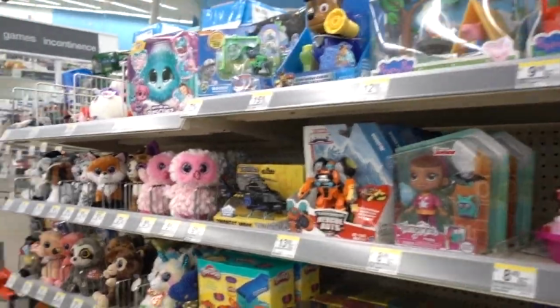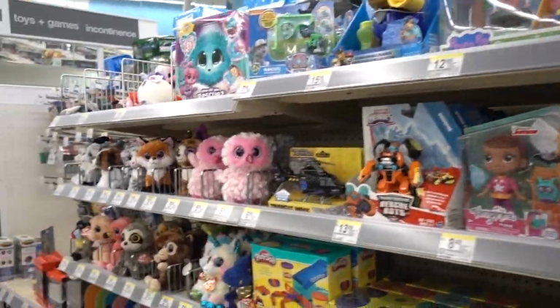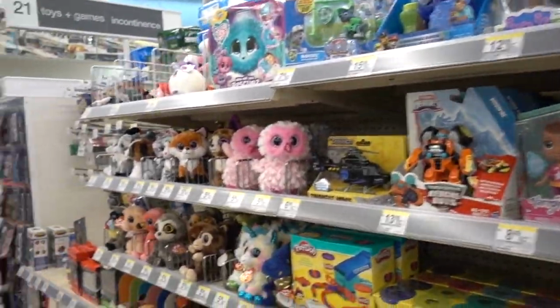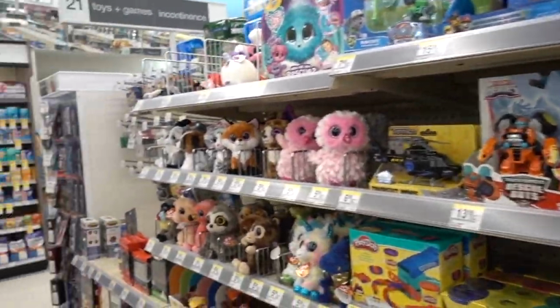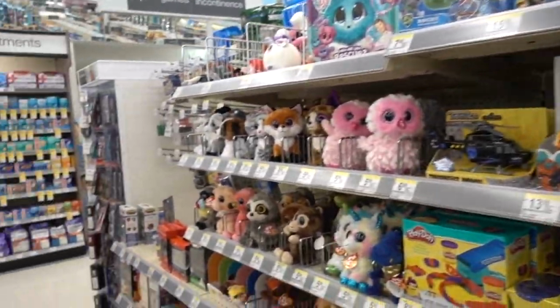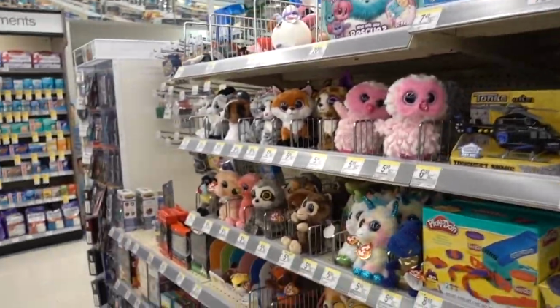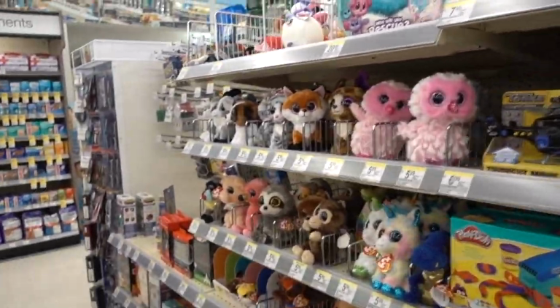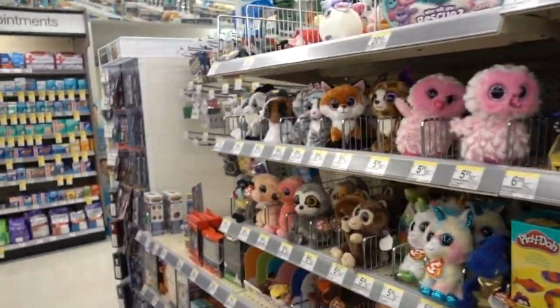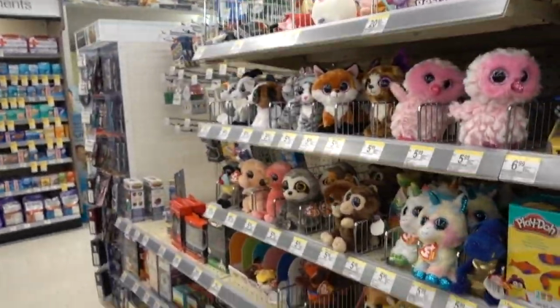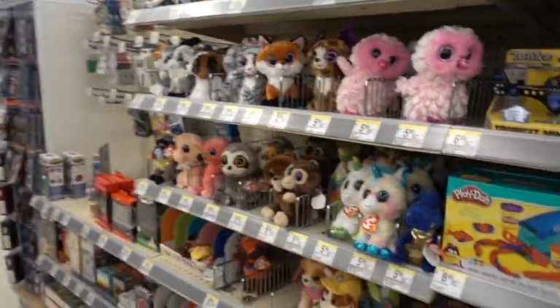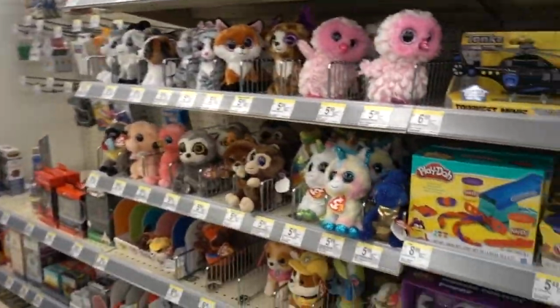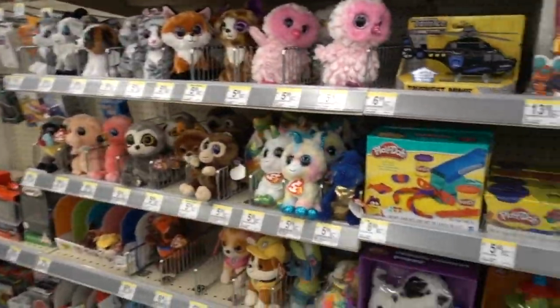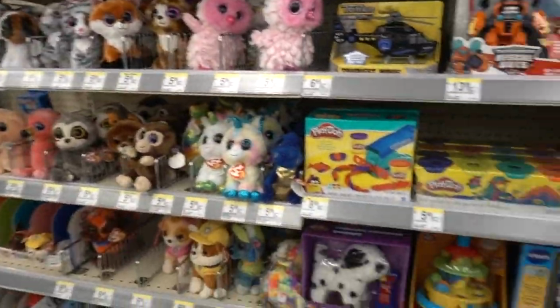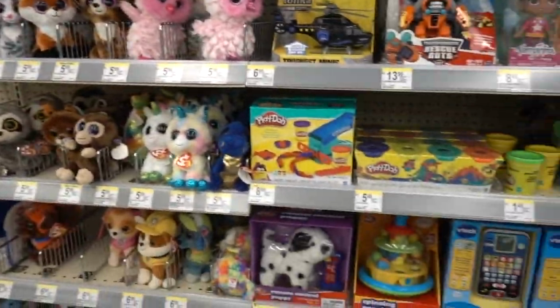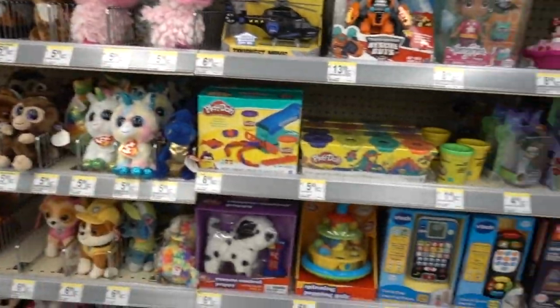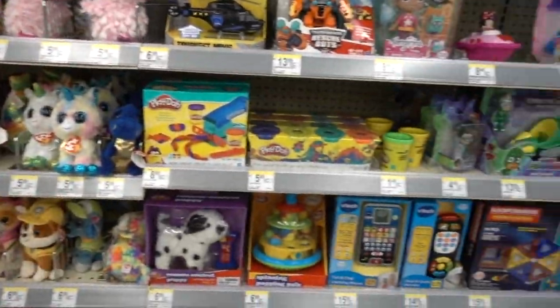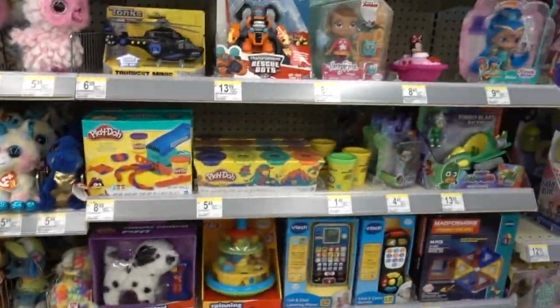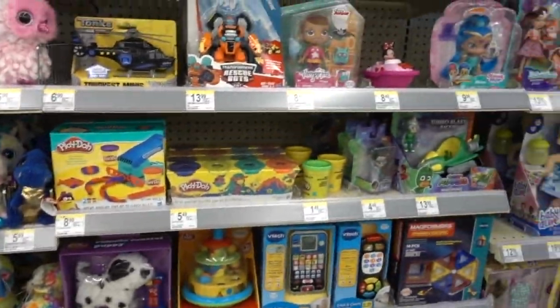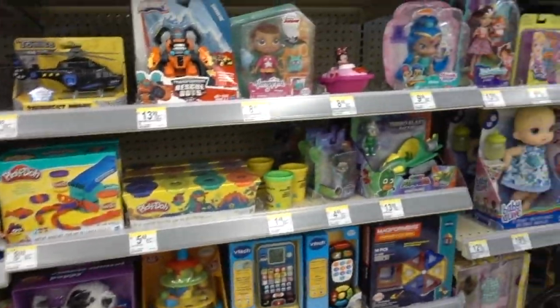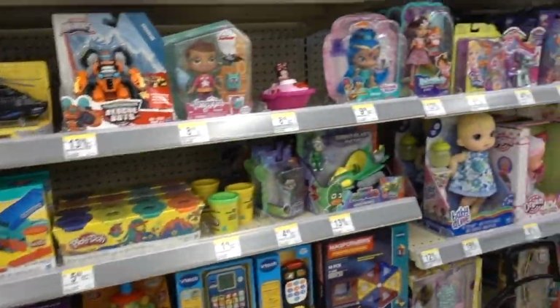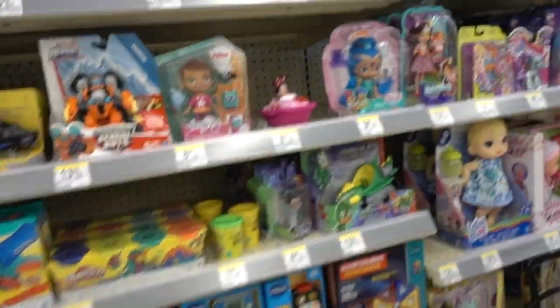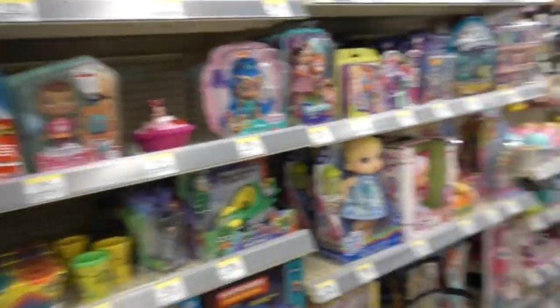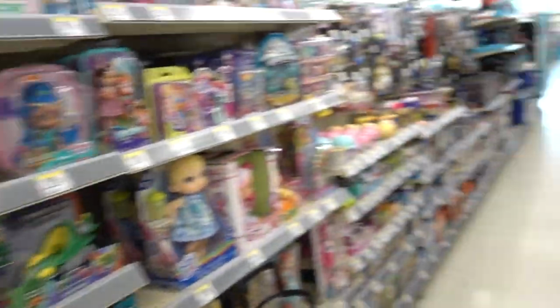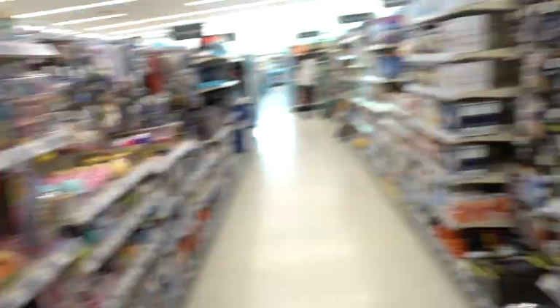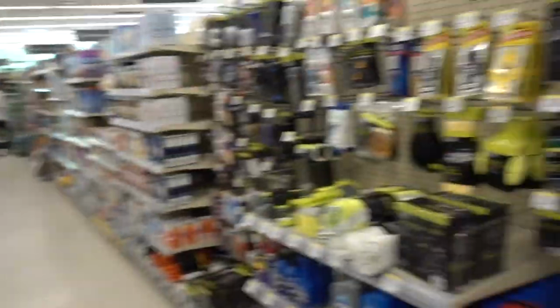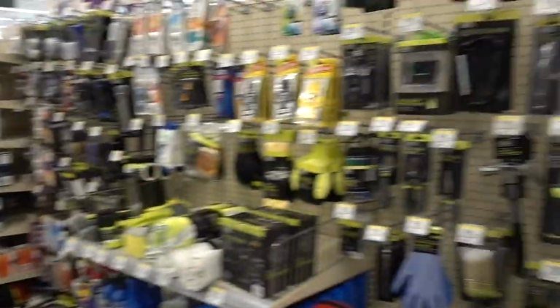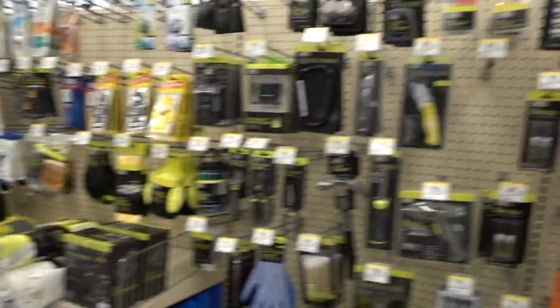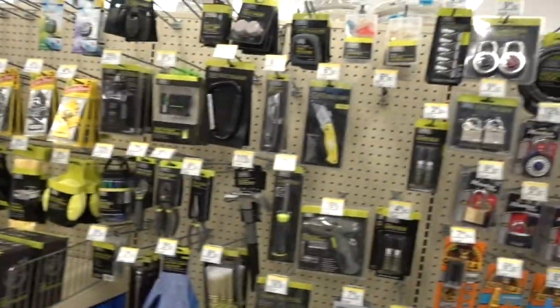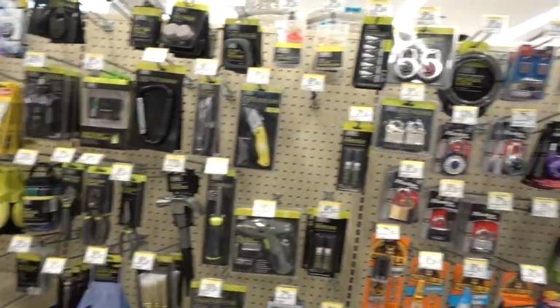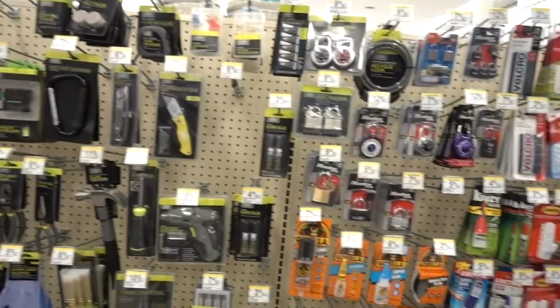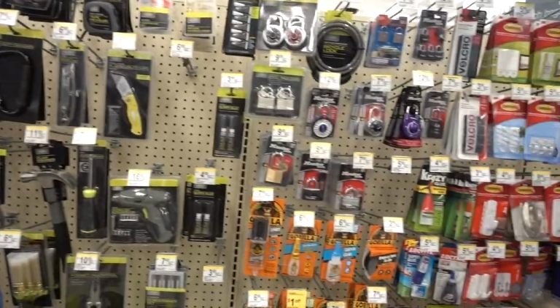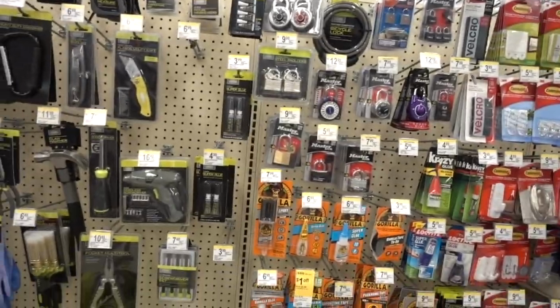Walgreens' toy selection is not too shabby. I don't know why they pair it with the automotive section.